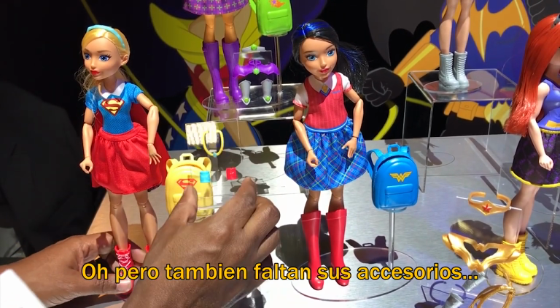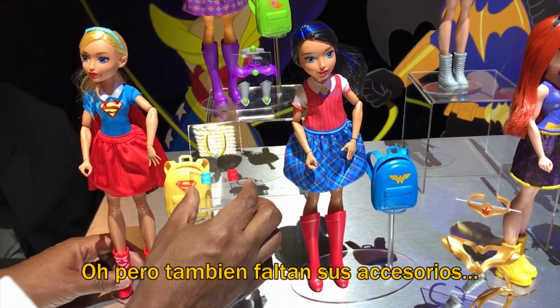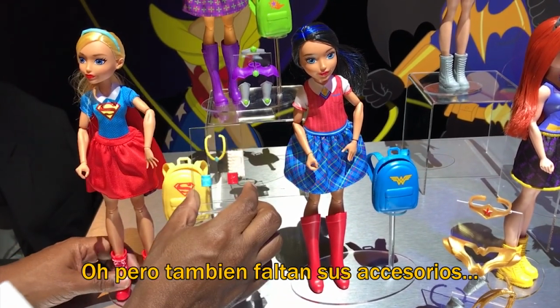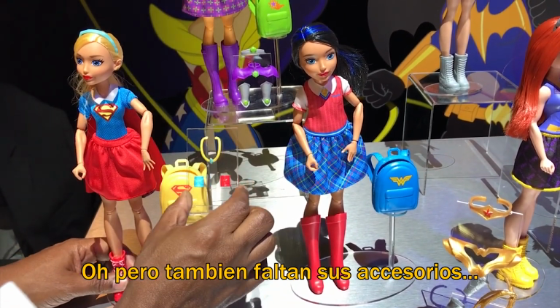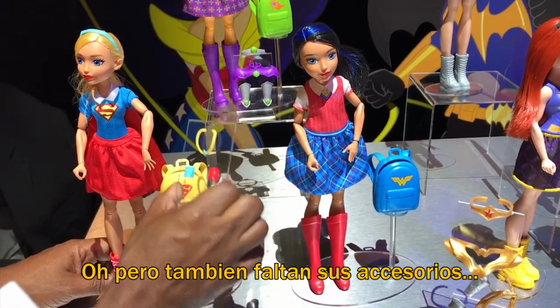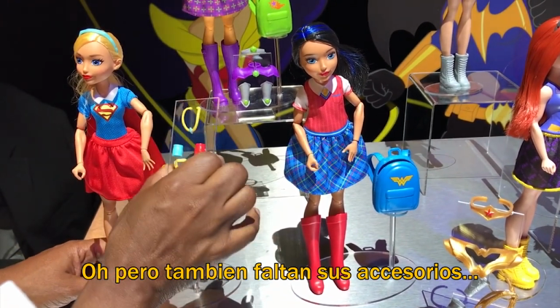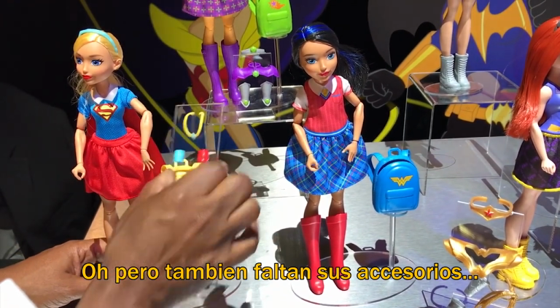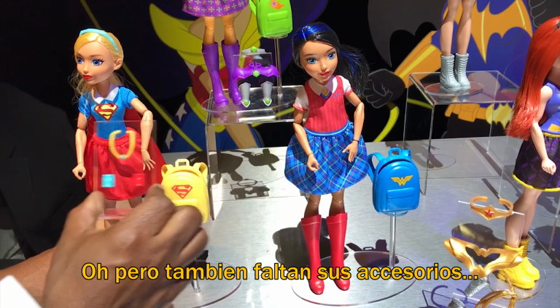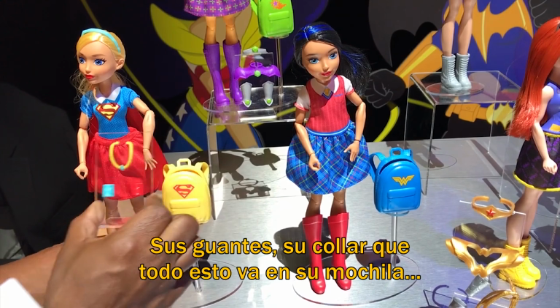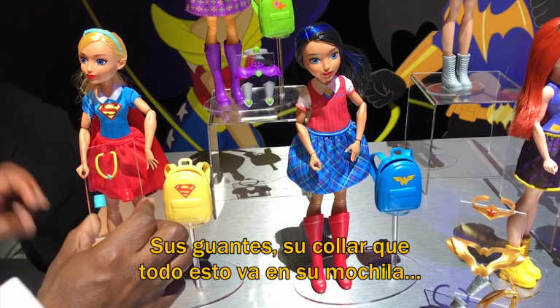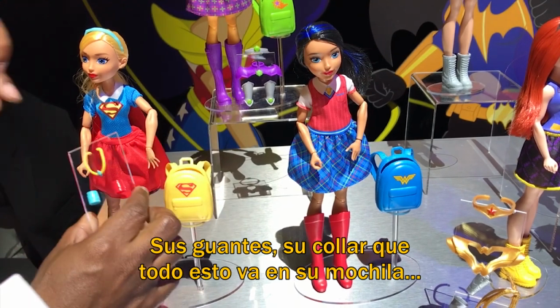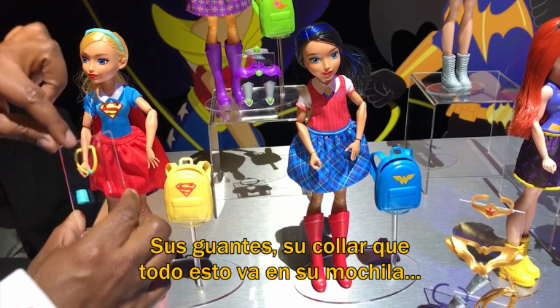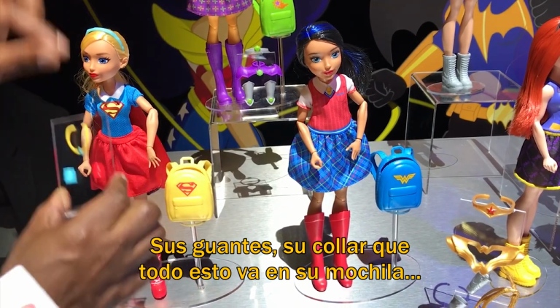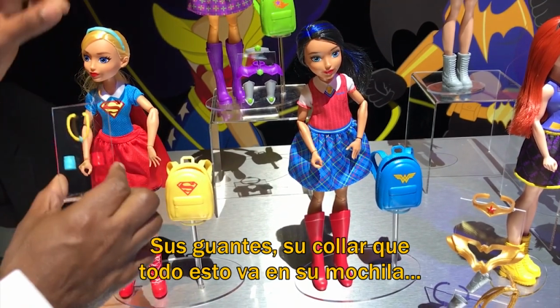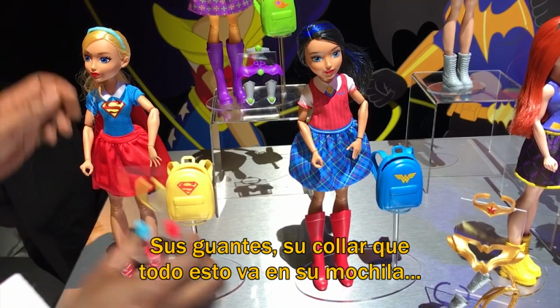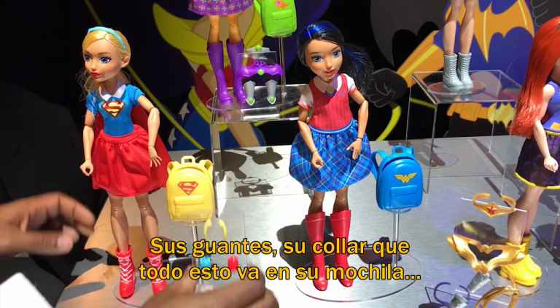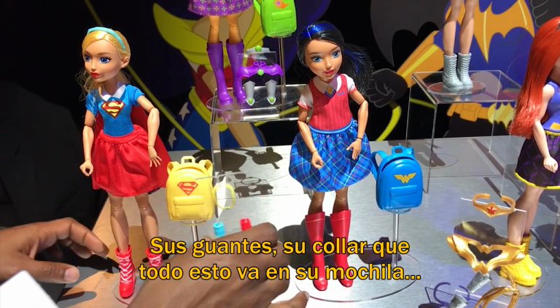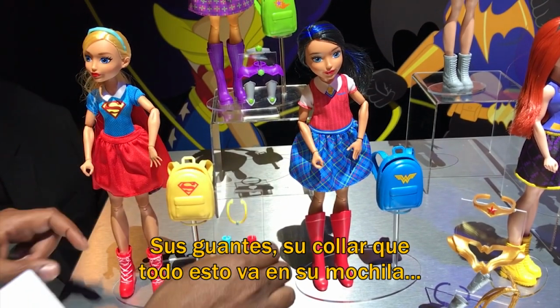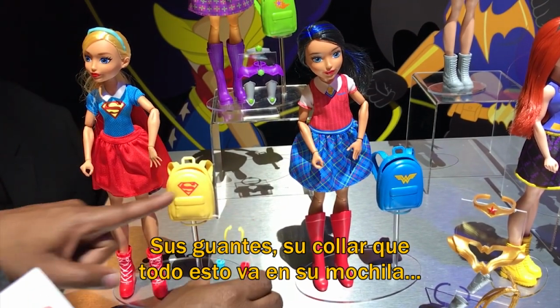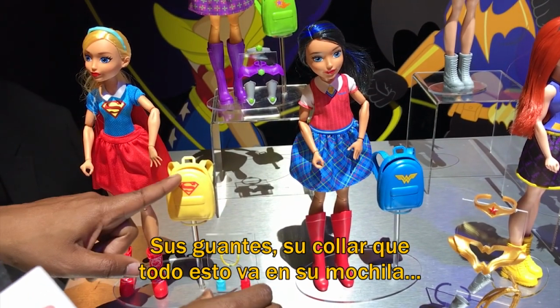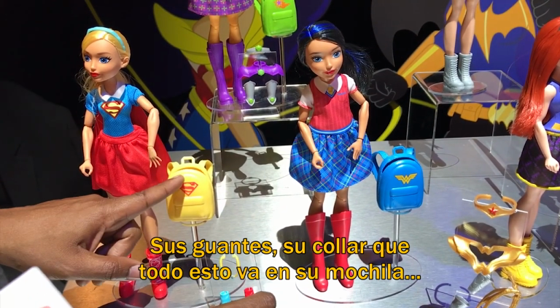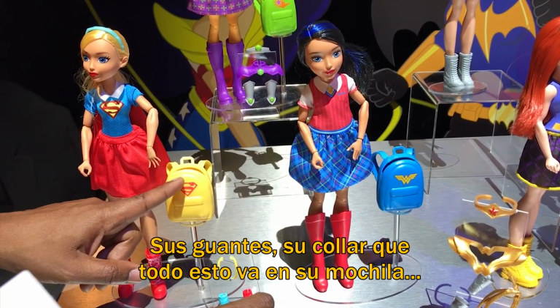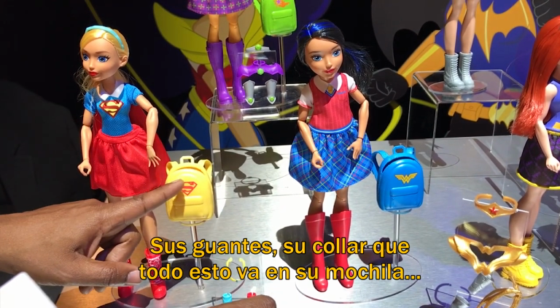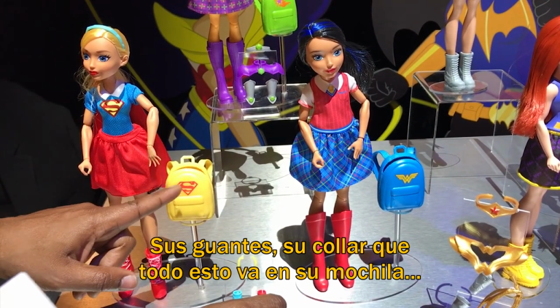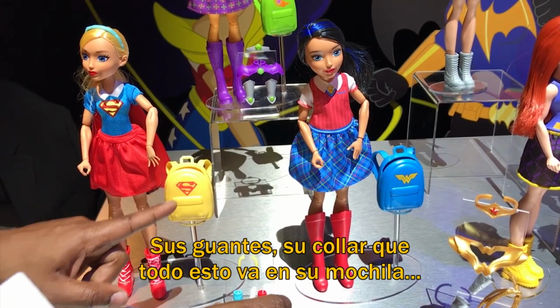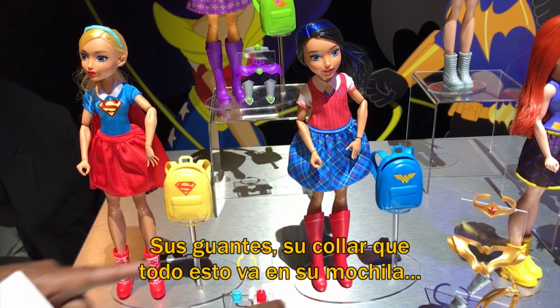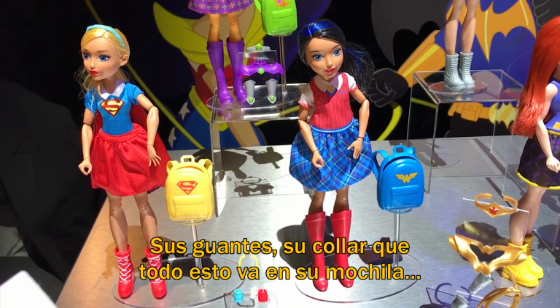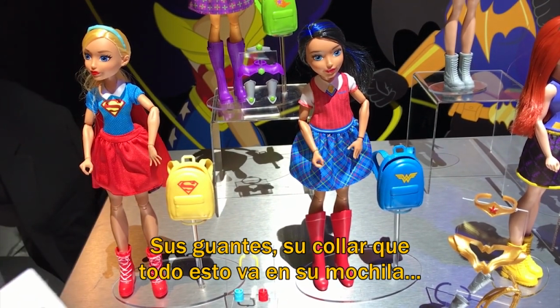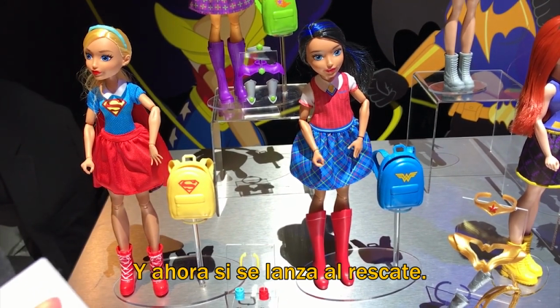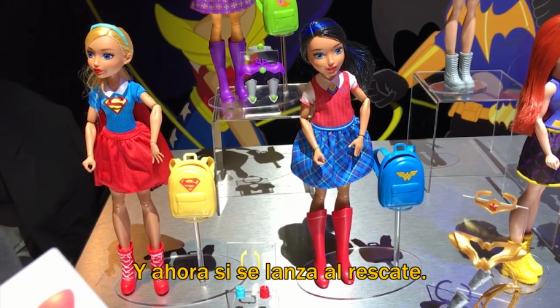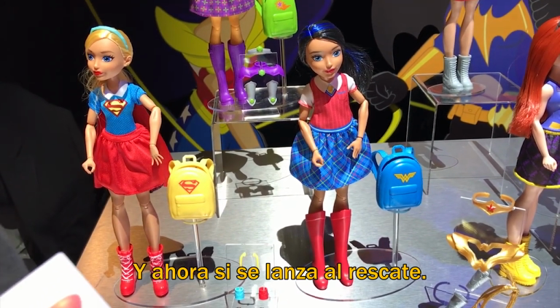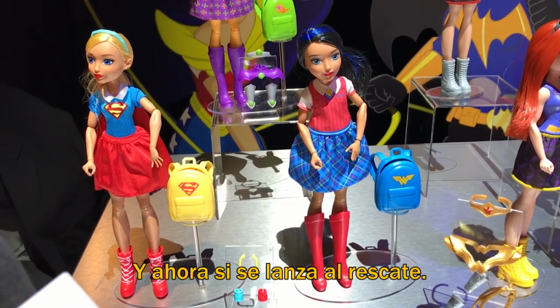Almost — until she gets her accessories. Now she puts her gauntlet on, puts her necklace on. Those she'll have in her backpack. Then she can go rescue.